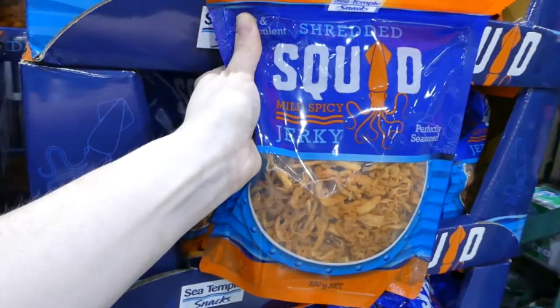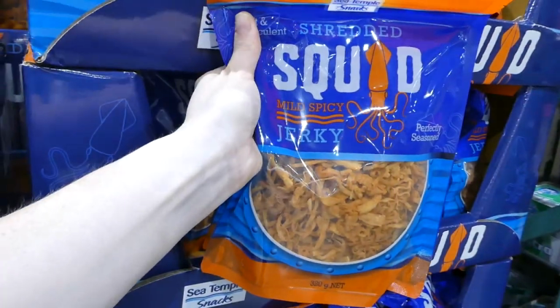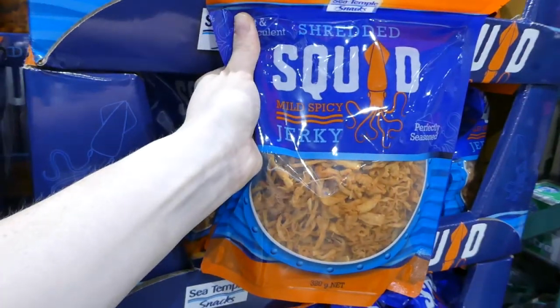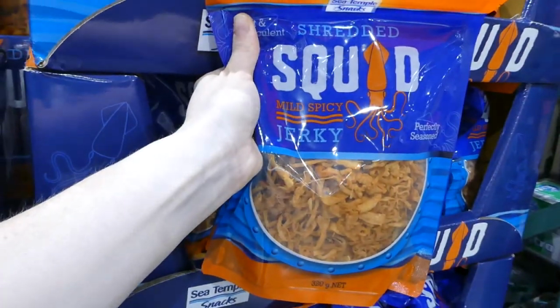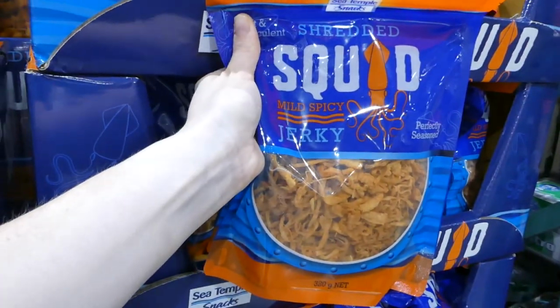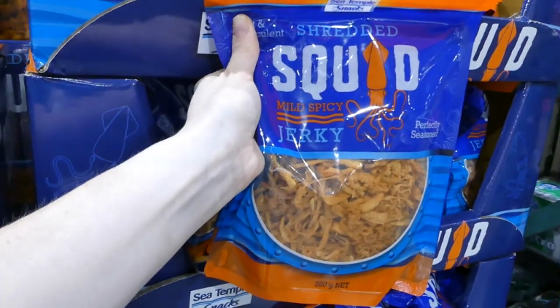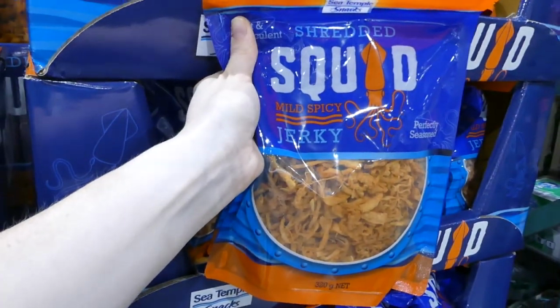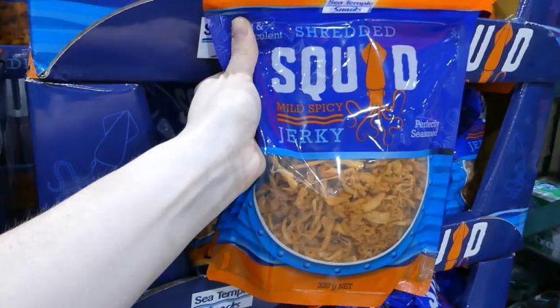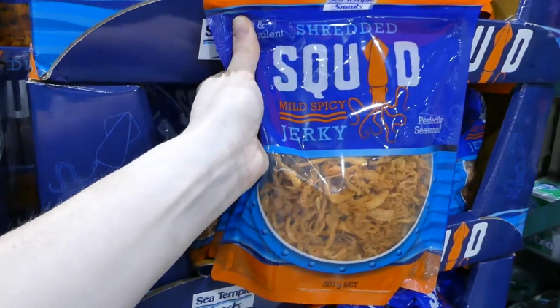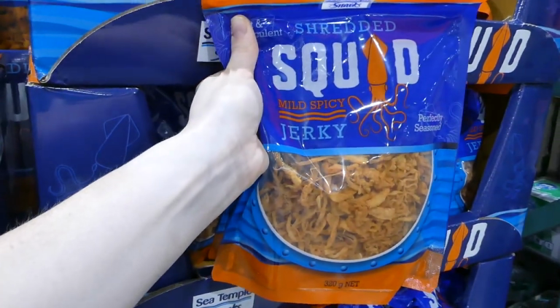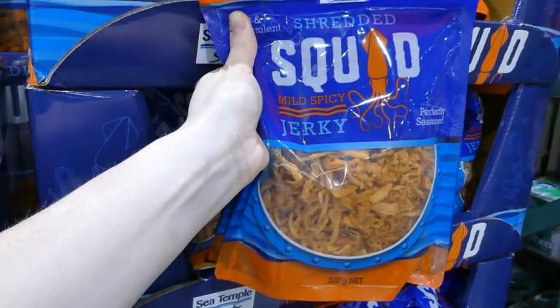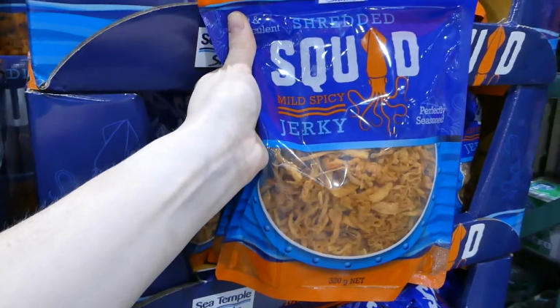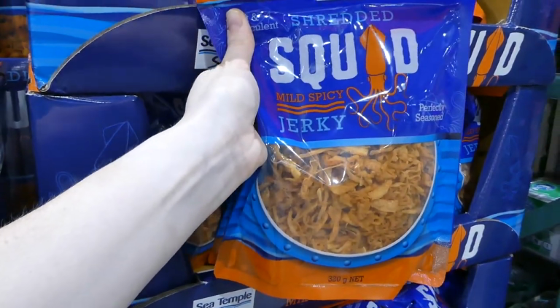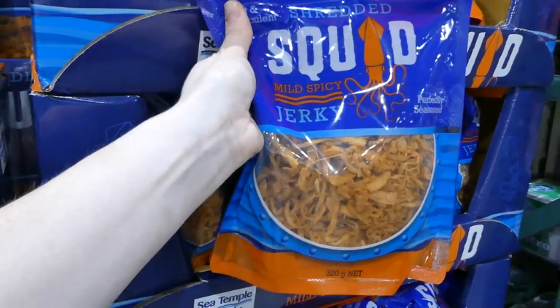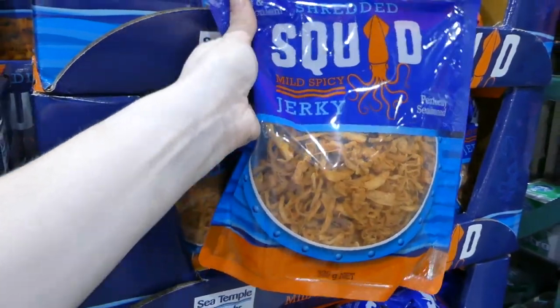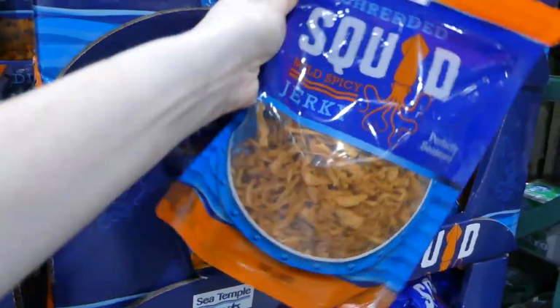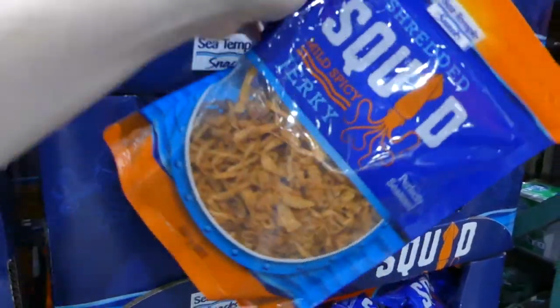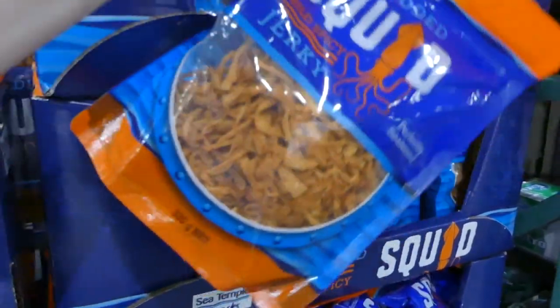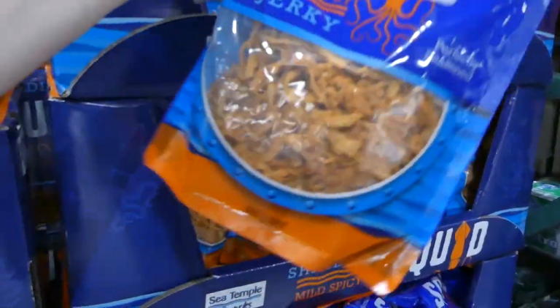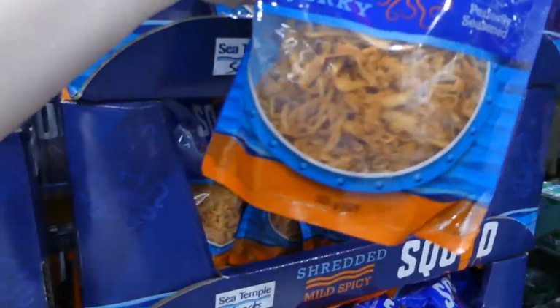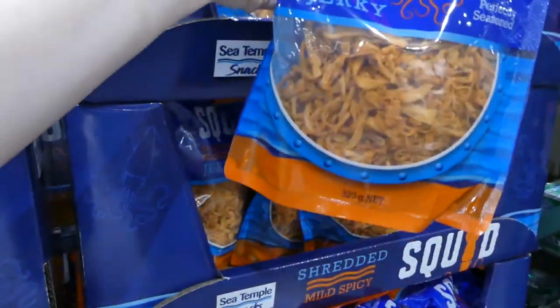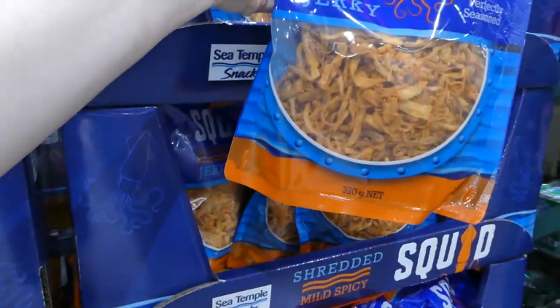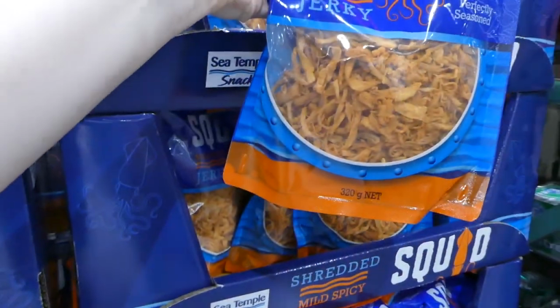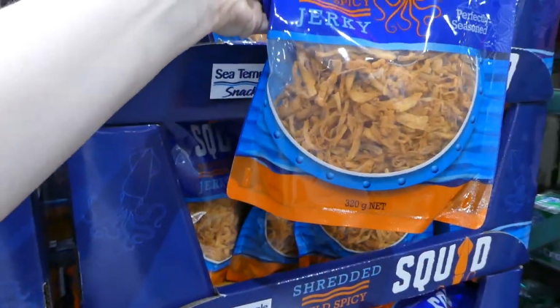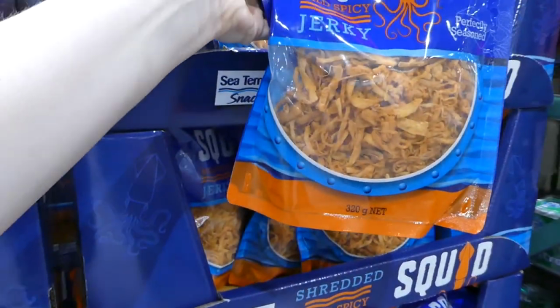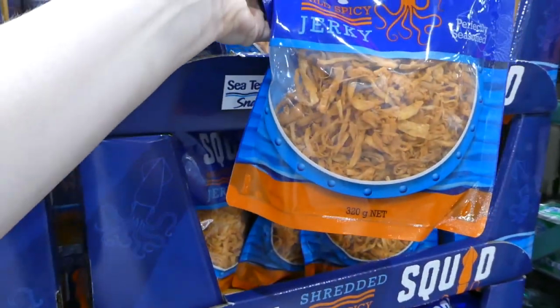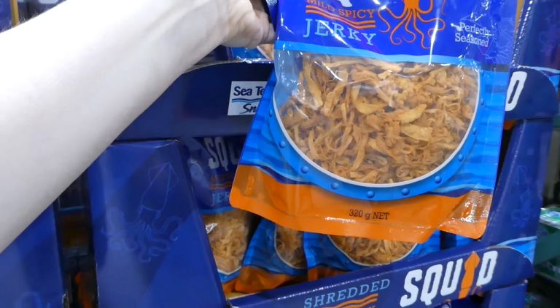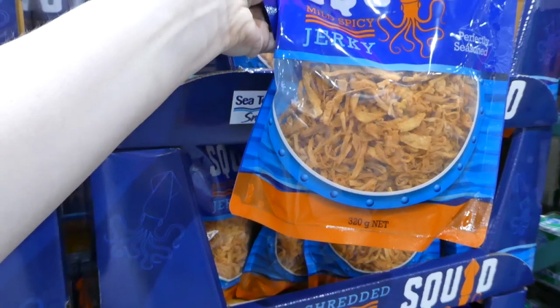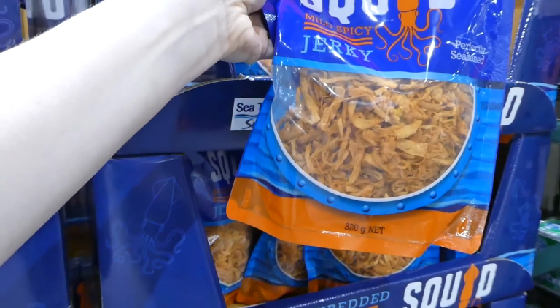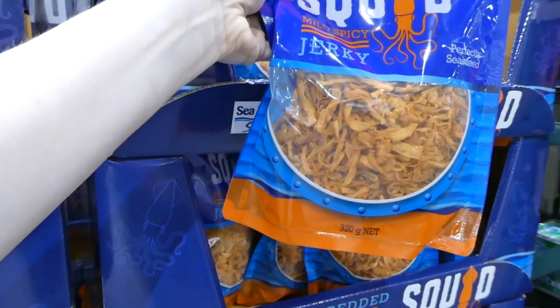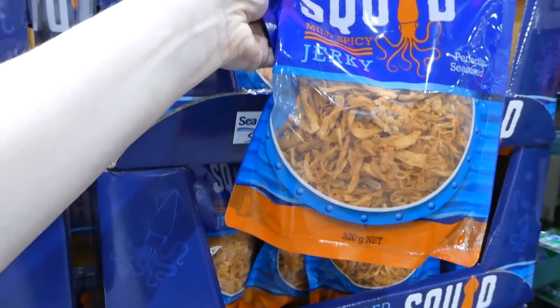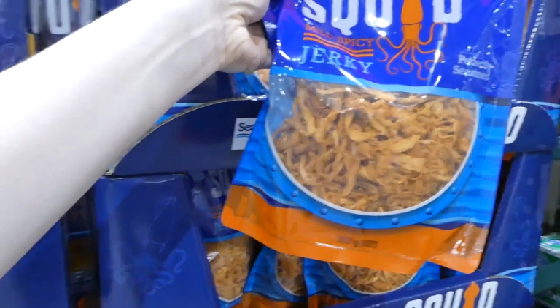Sea Temple Shredded Squid is on sale — it's in the coupon catalog — for $3 off.